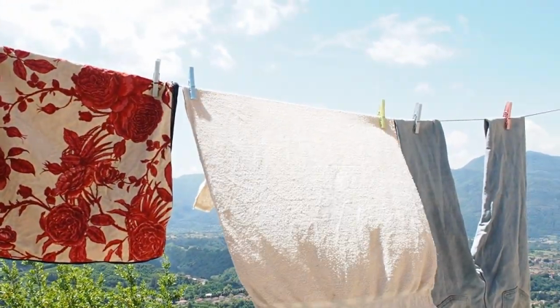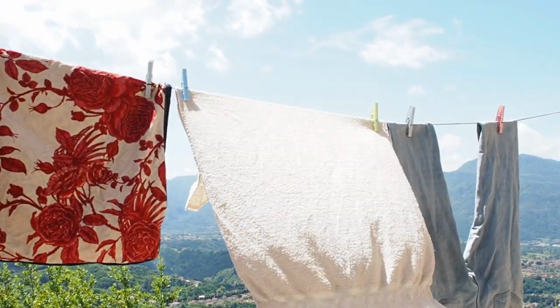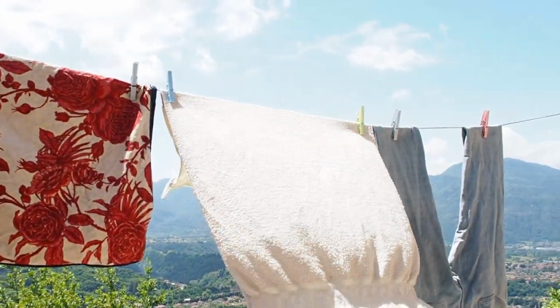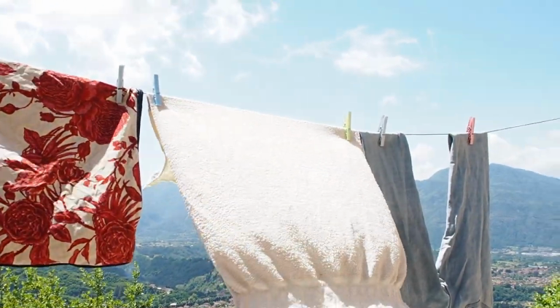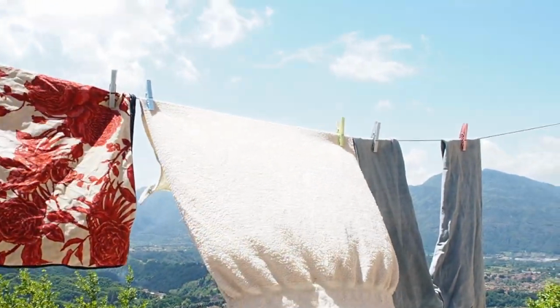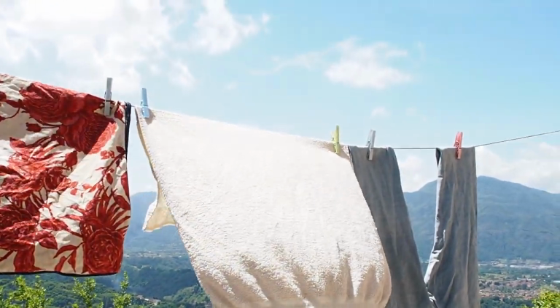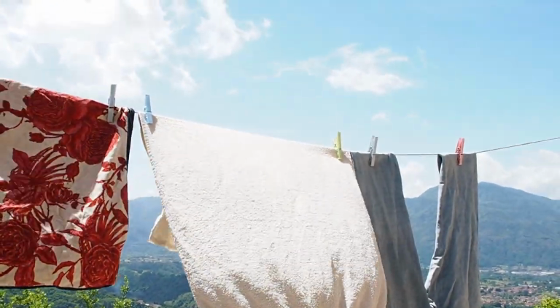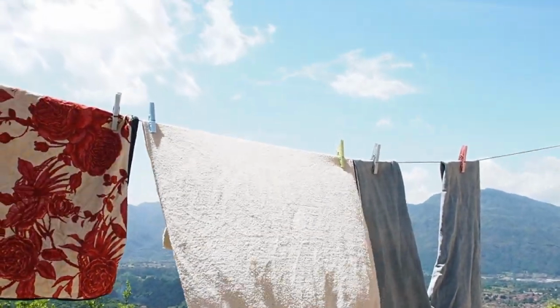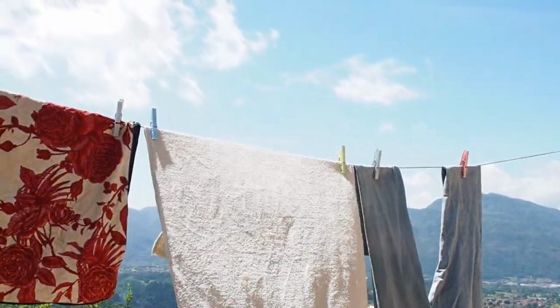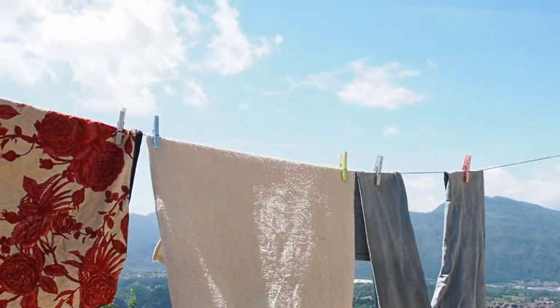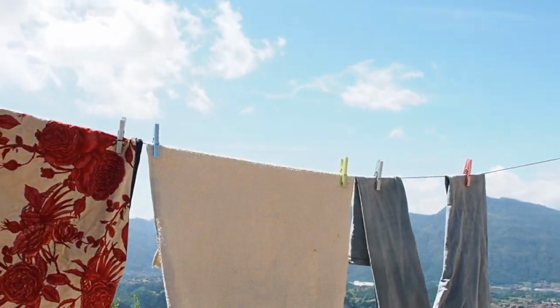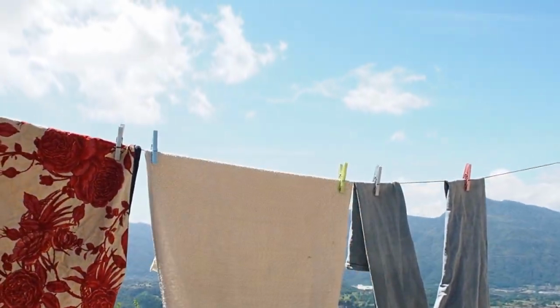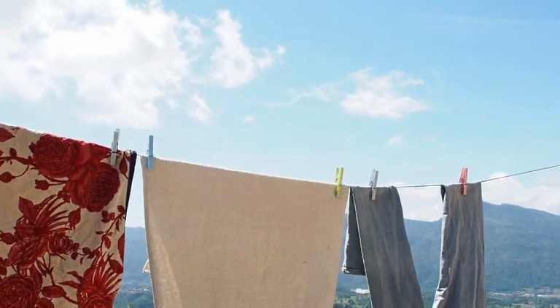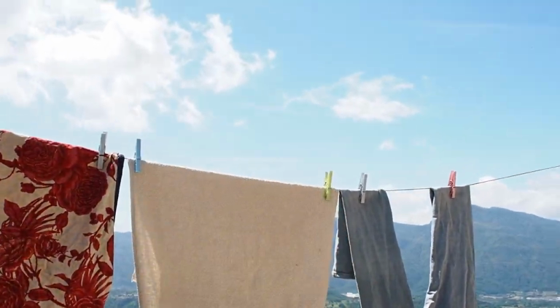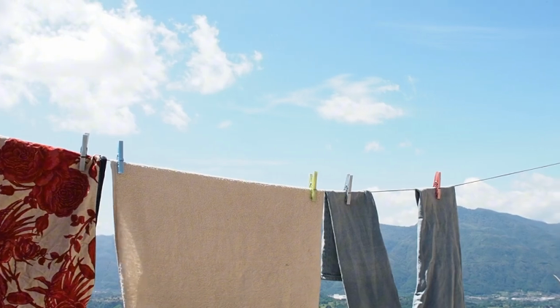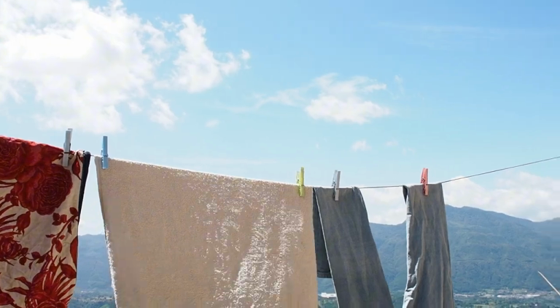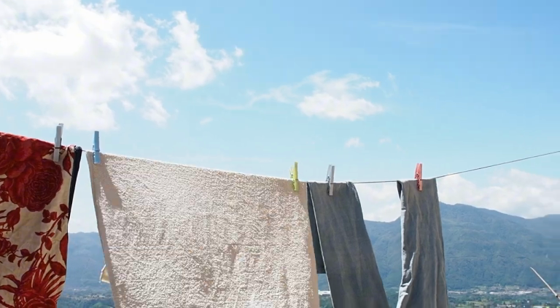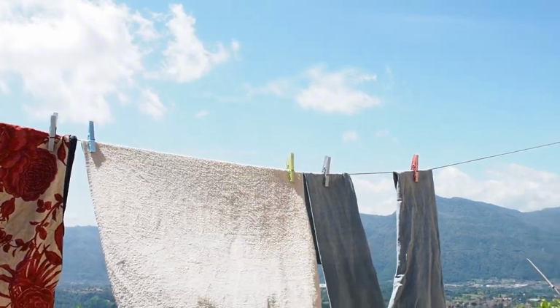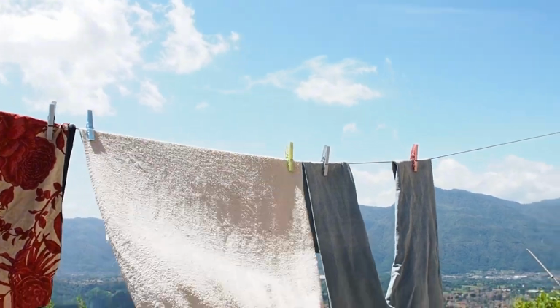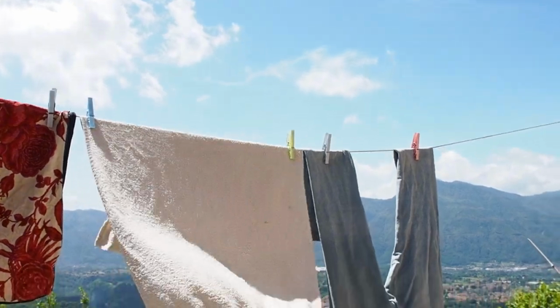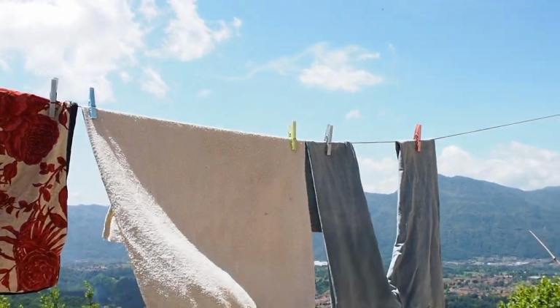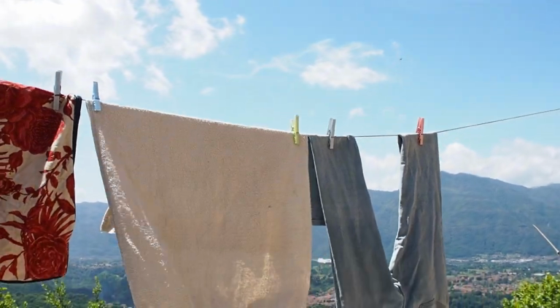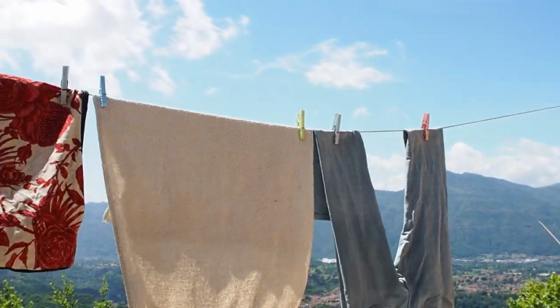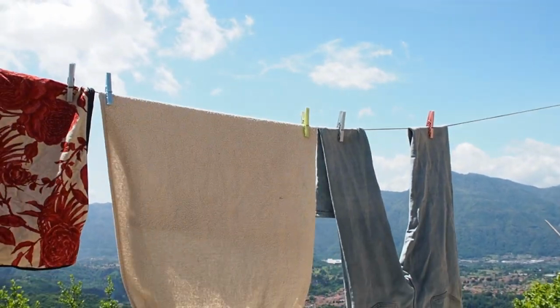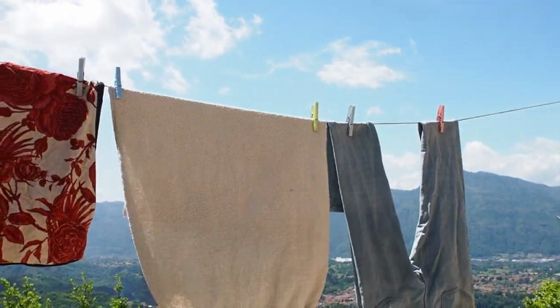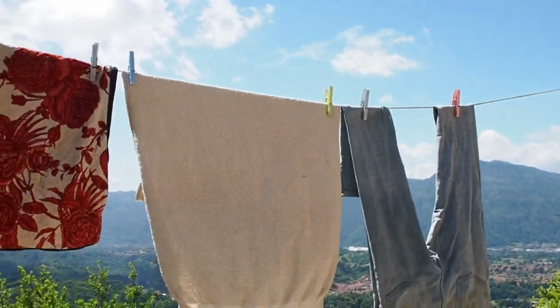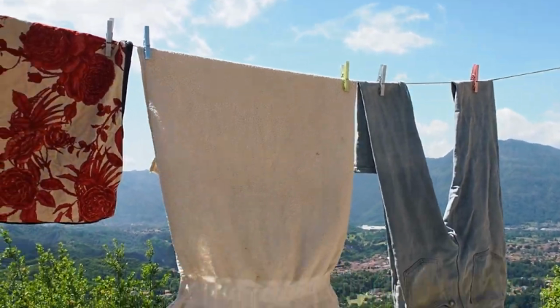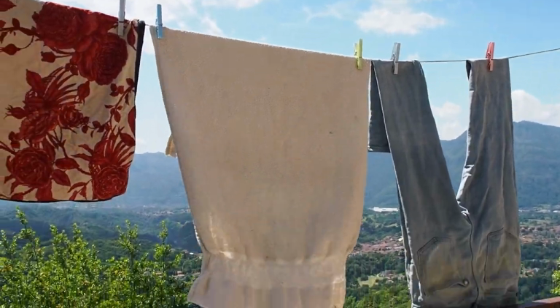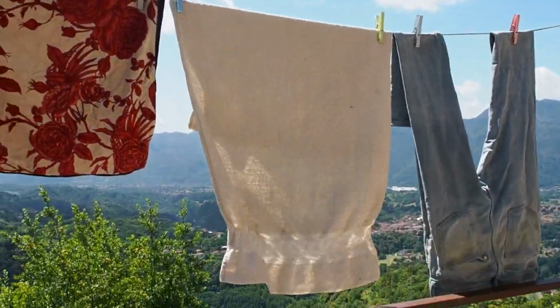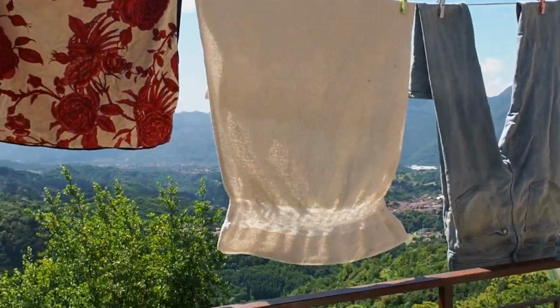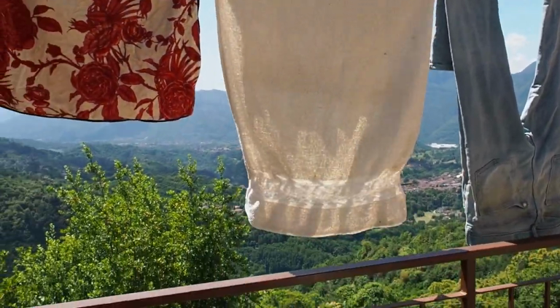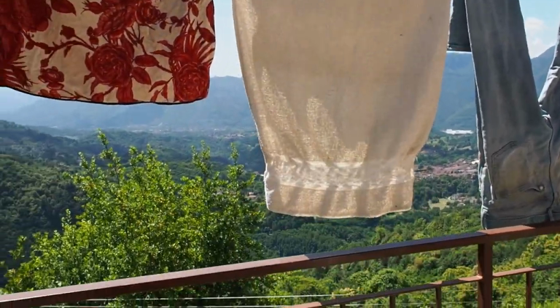Here's my washing. Perfect day for drying.